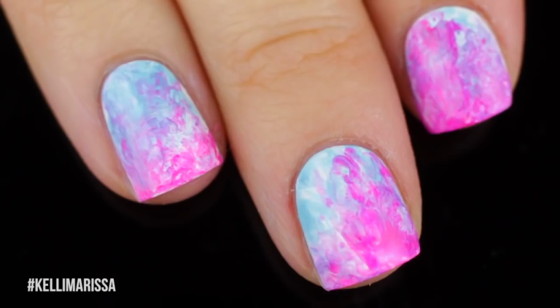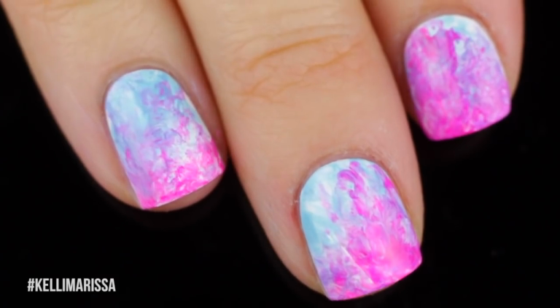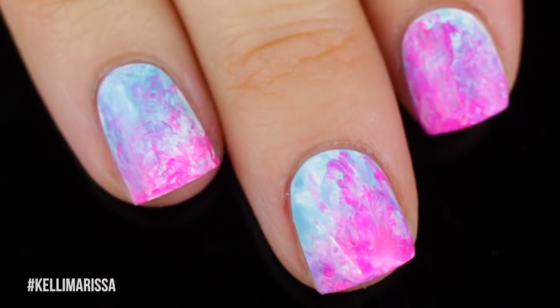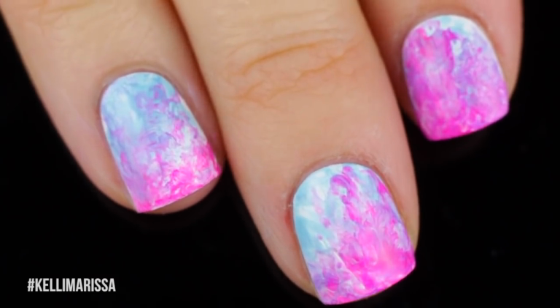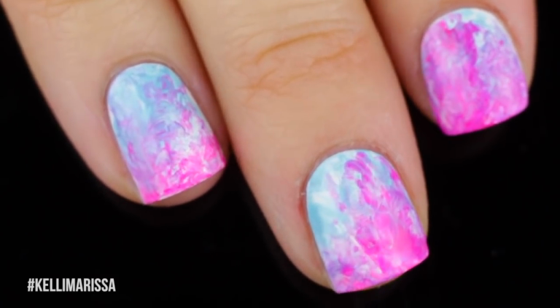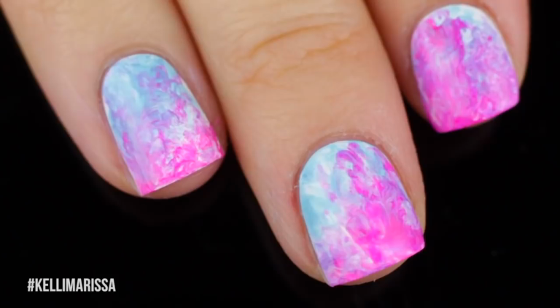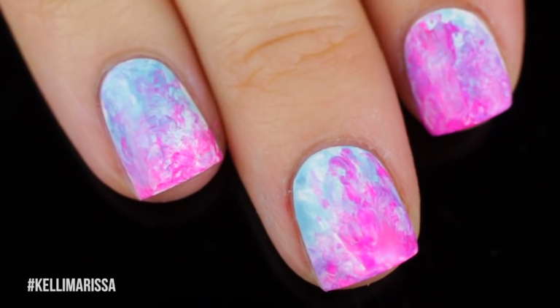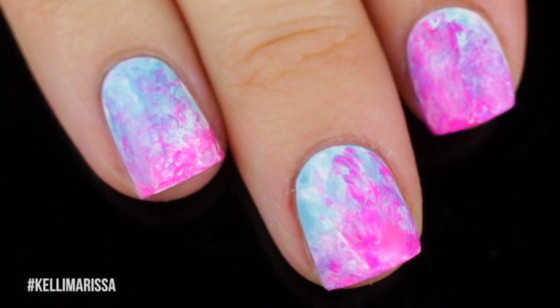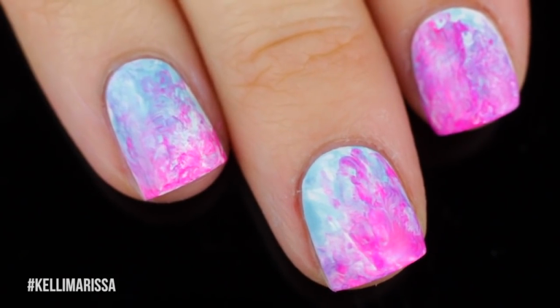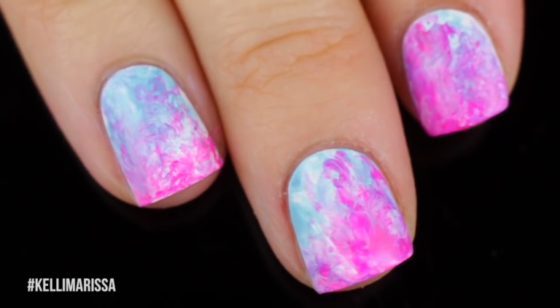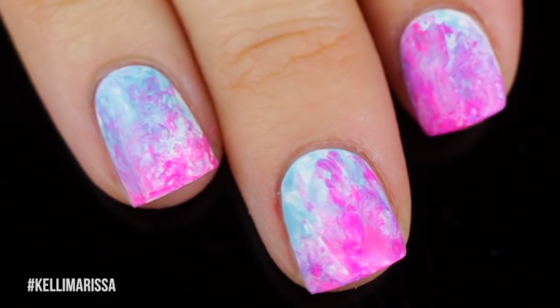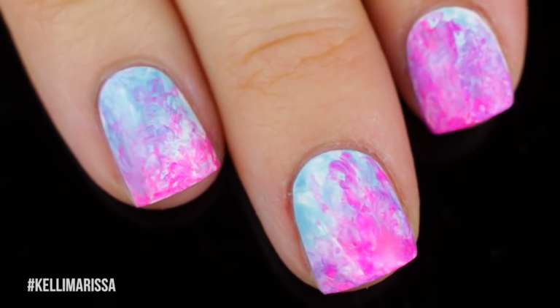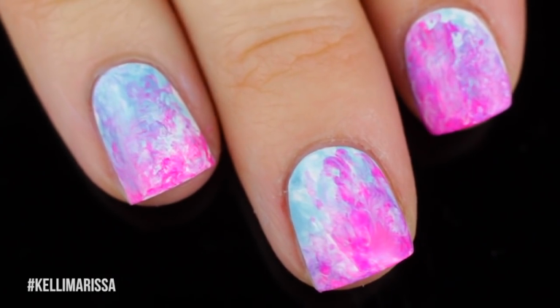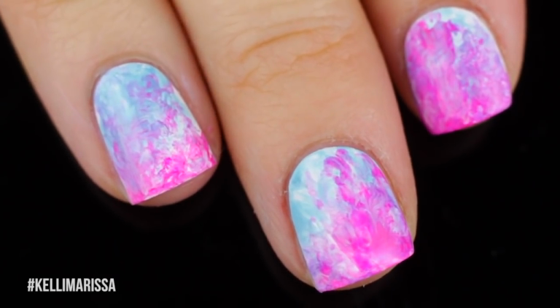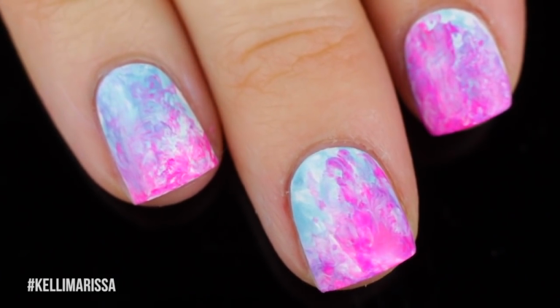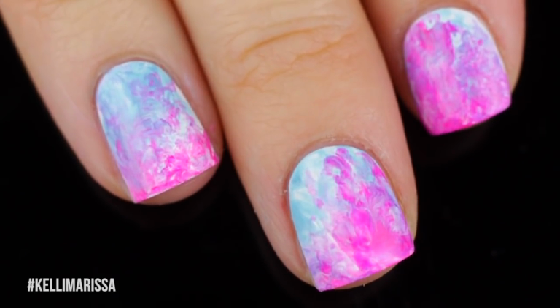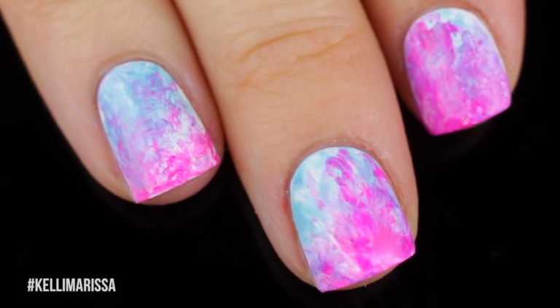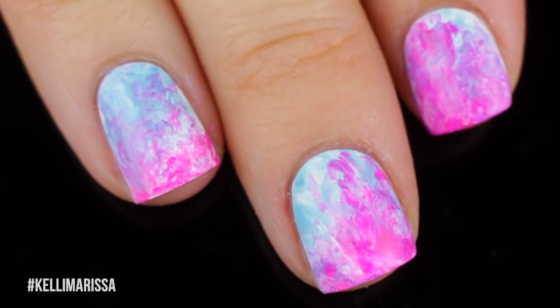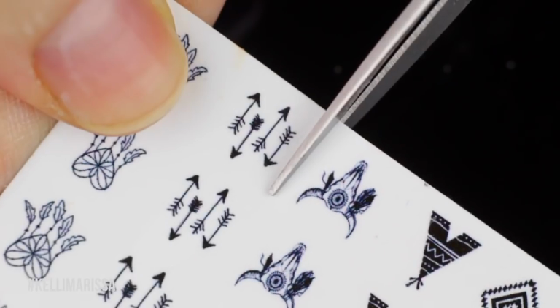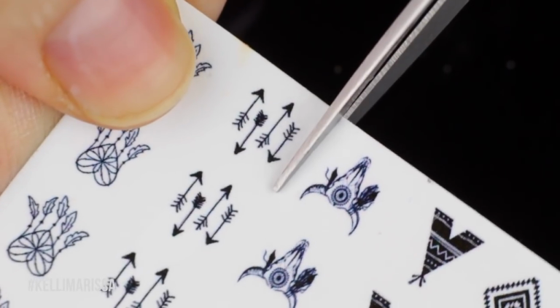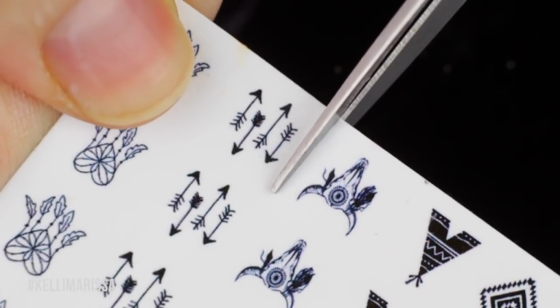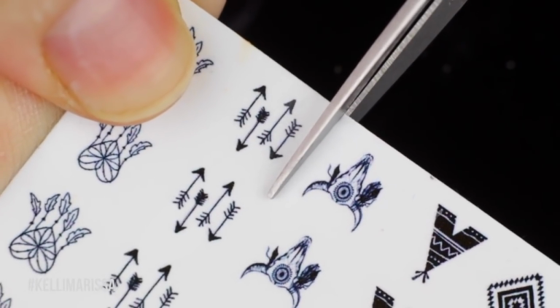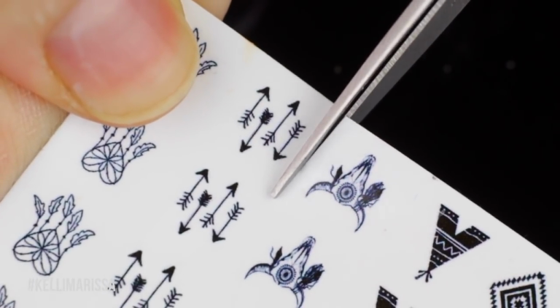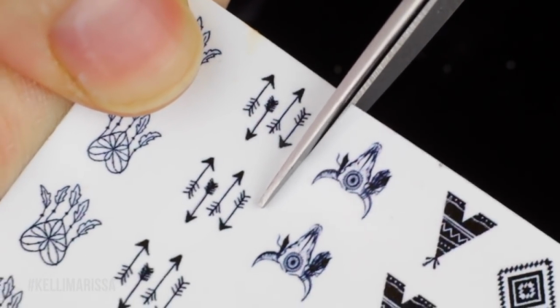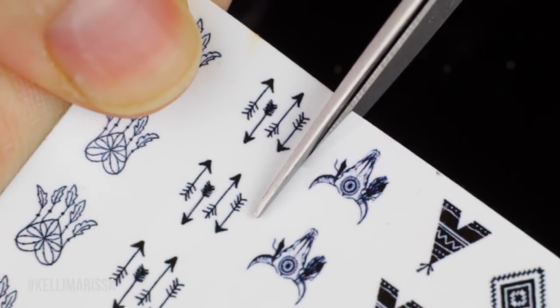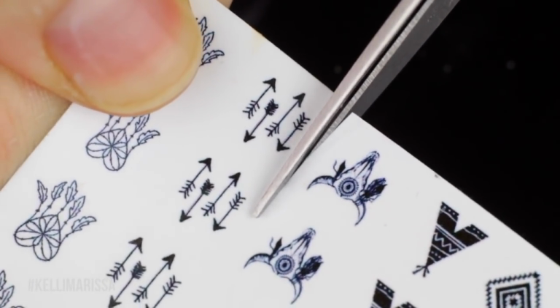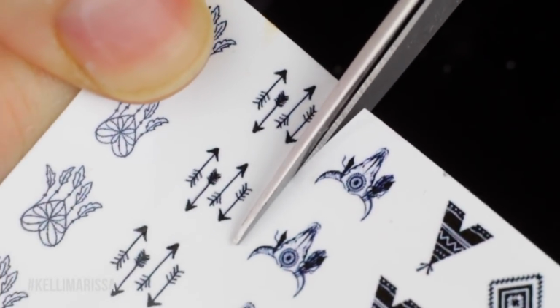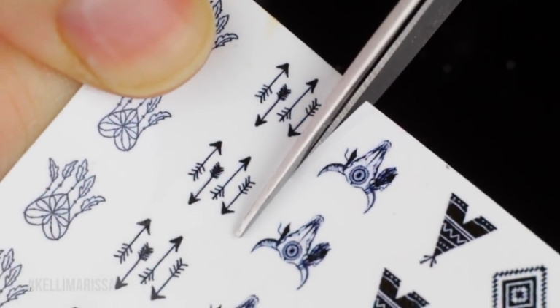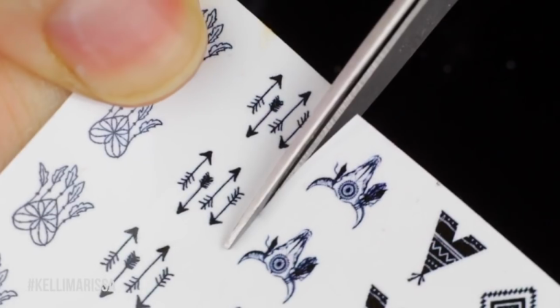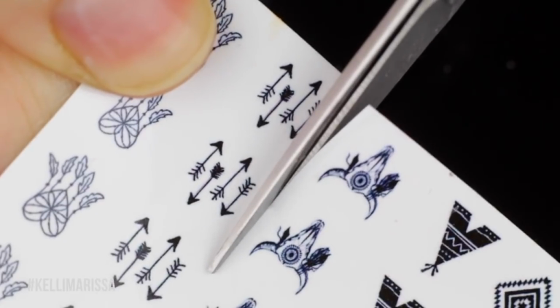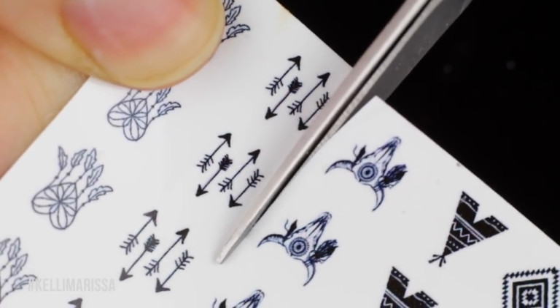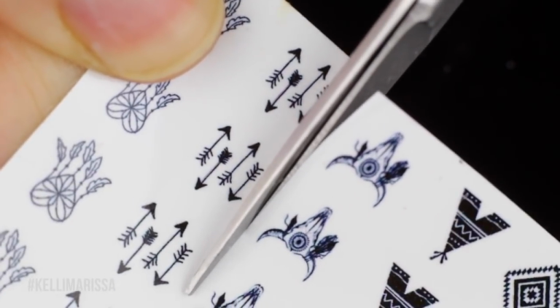Let's just take a moment to appreciate what the nails look like without any design on them, because I totally love watercolor, but I want to make it one step cooler.